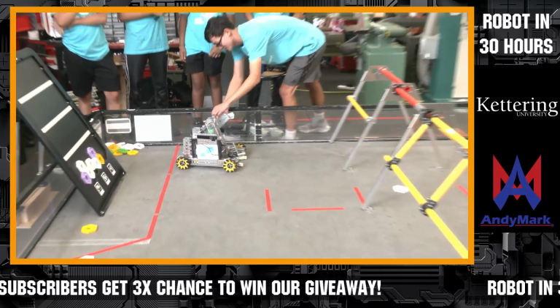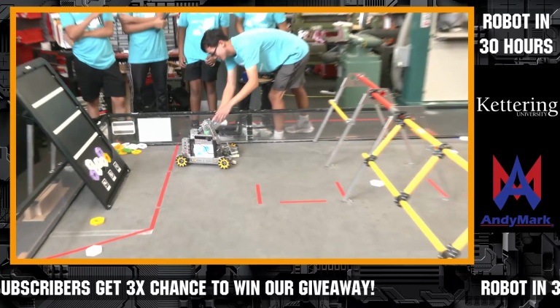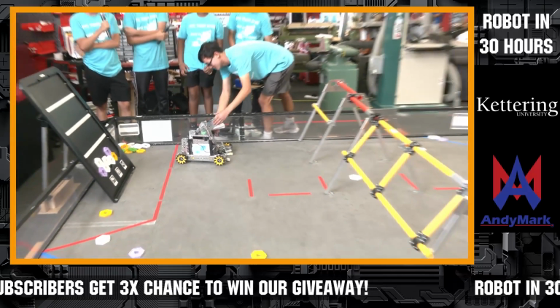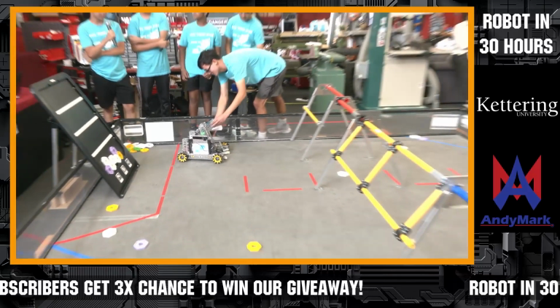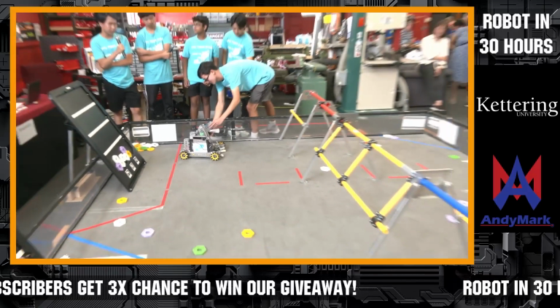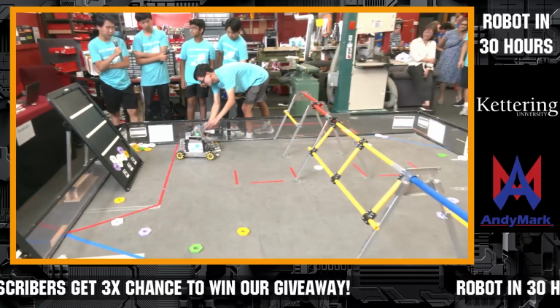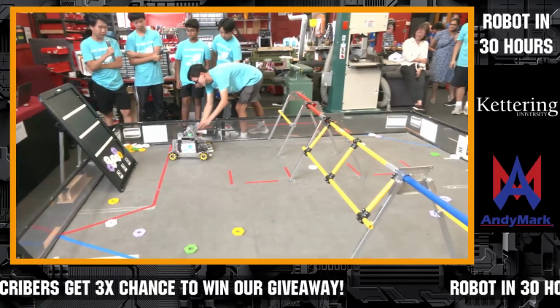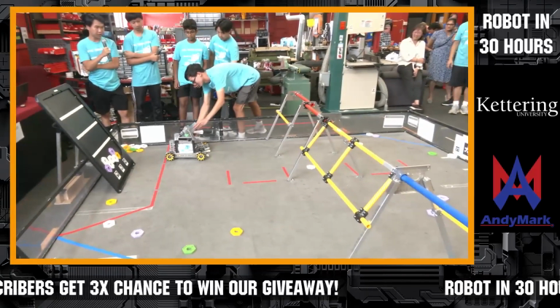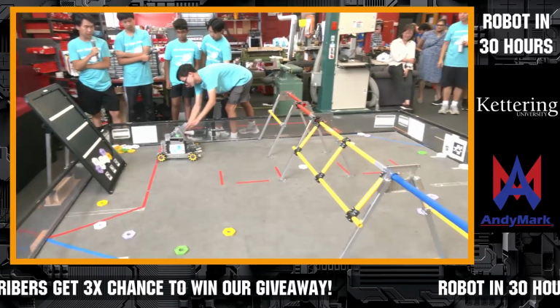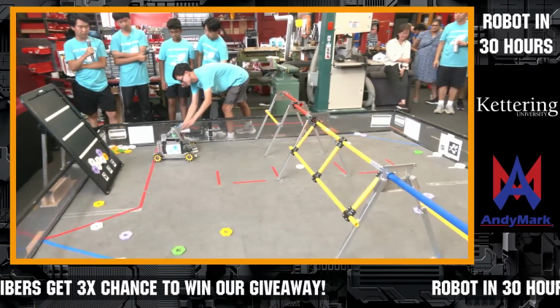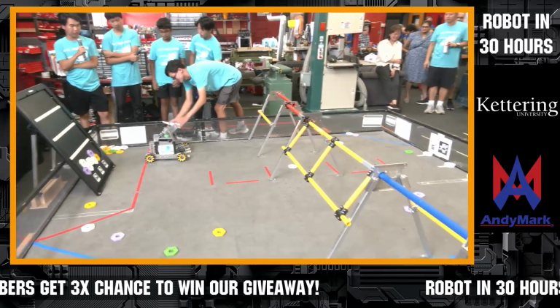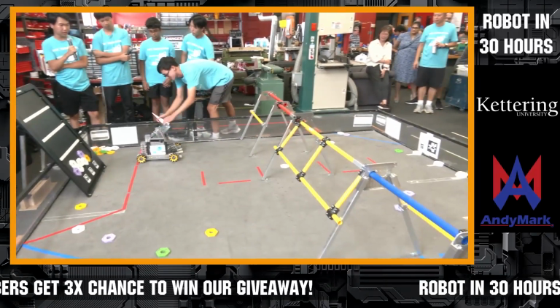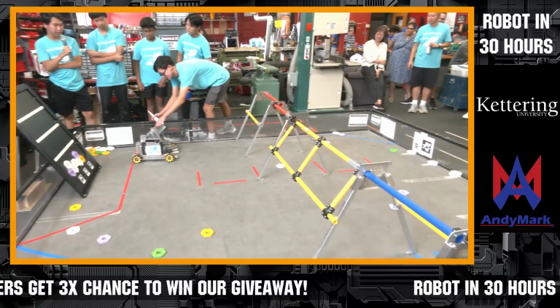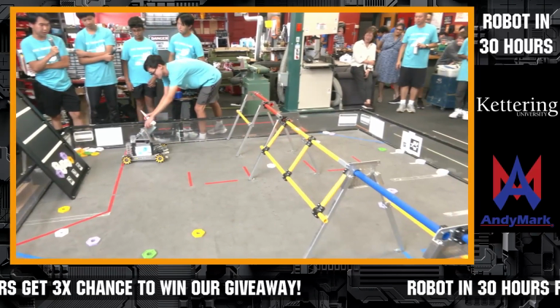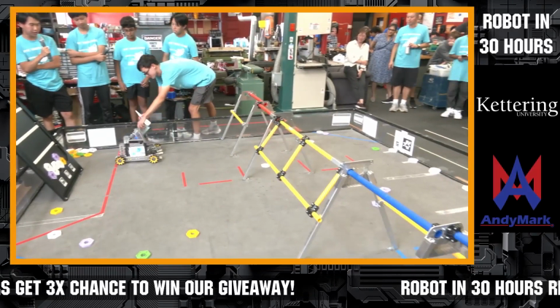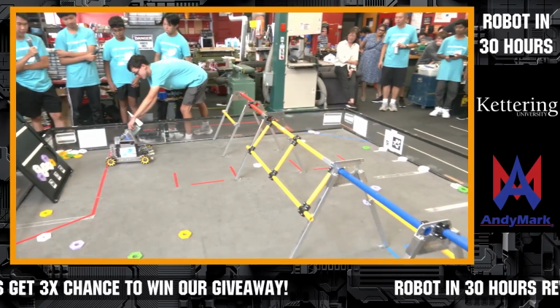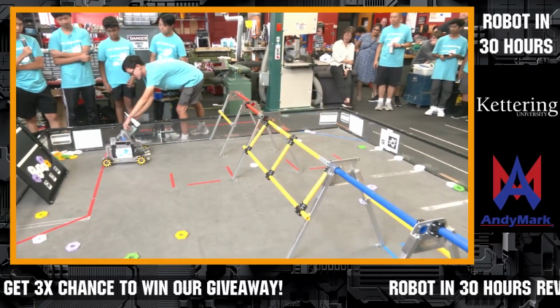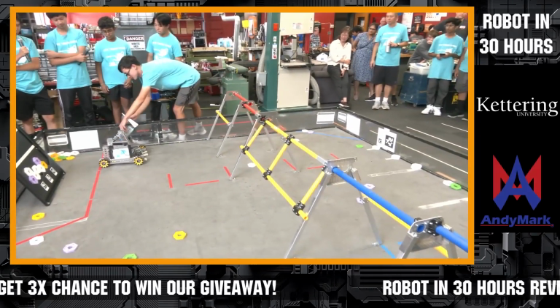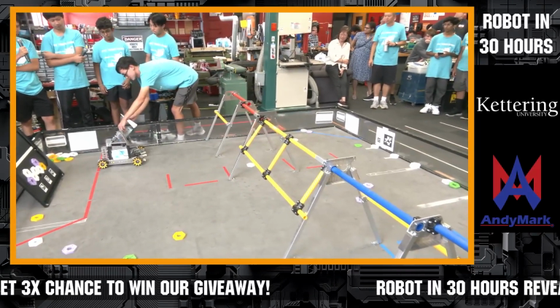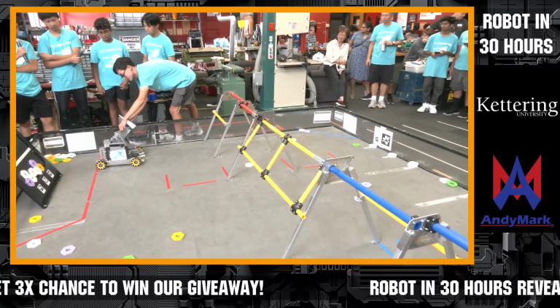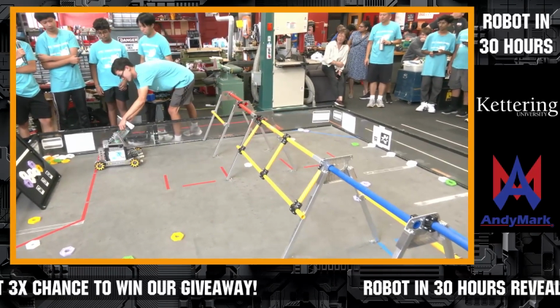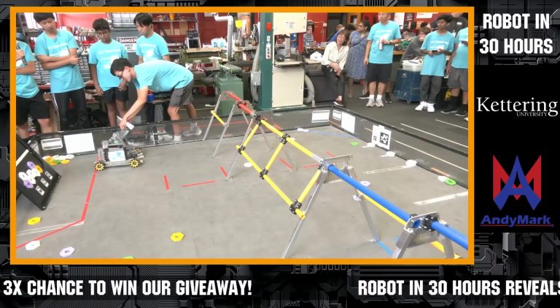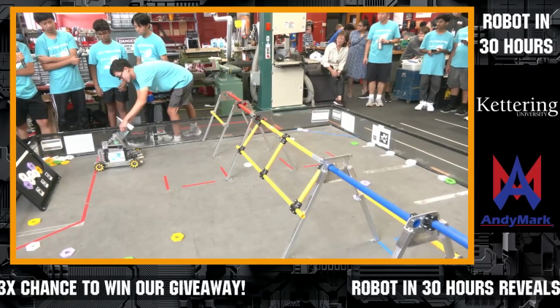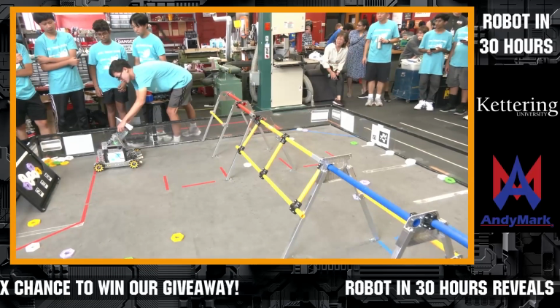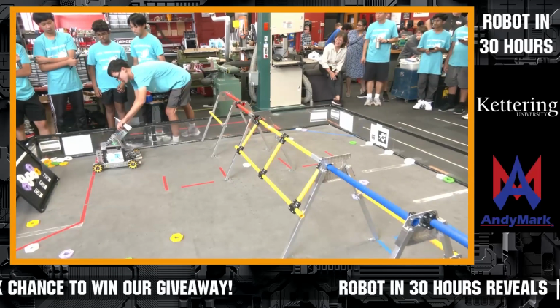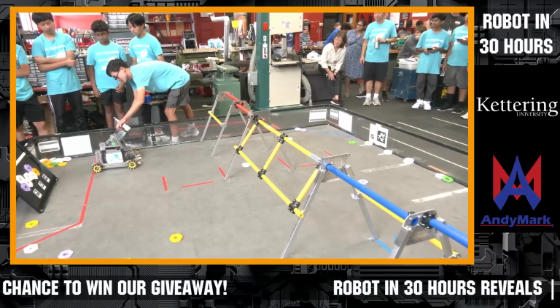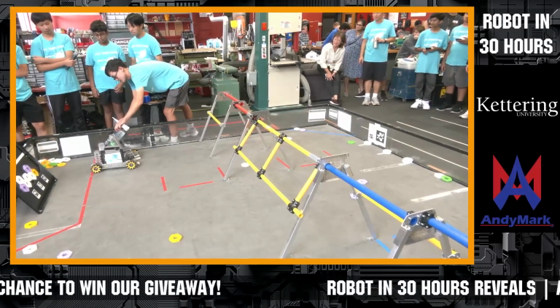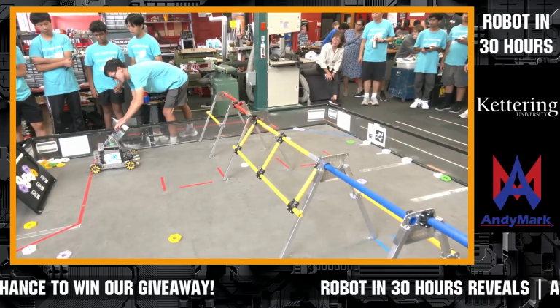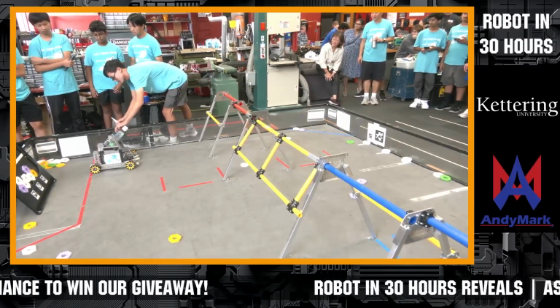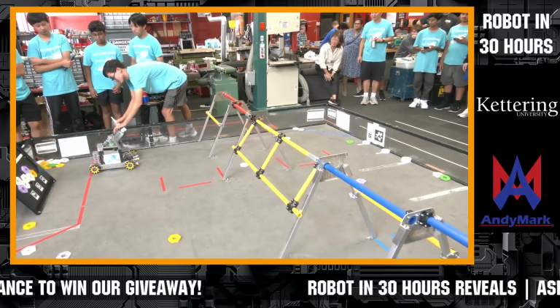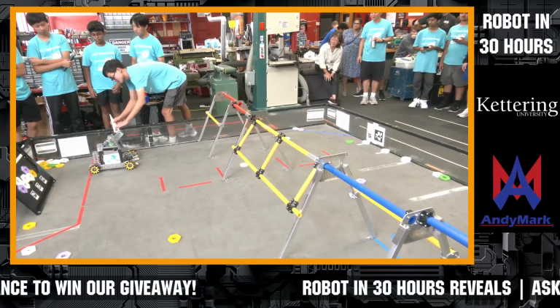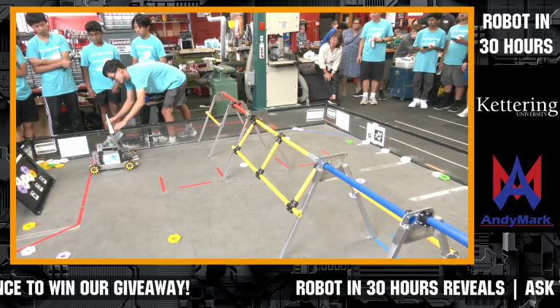So far, we've only been able to get 10 or 20 points, and if we ever got 30 points, it would be by luck or interference.